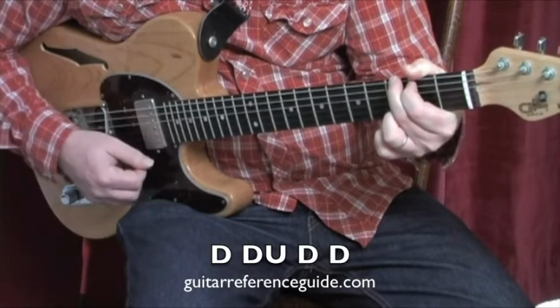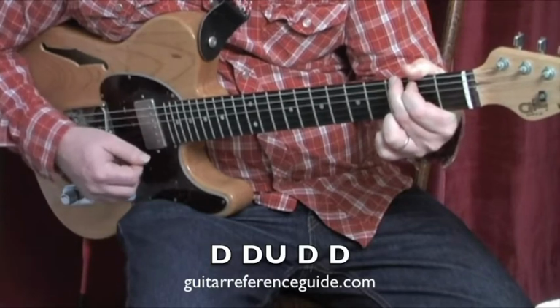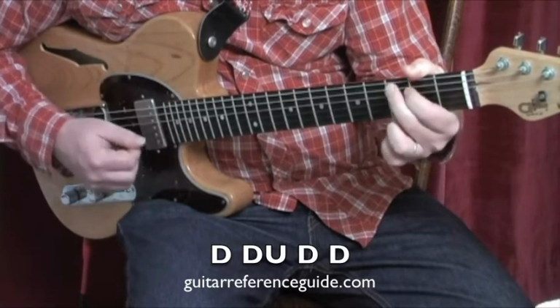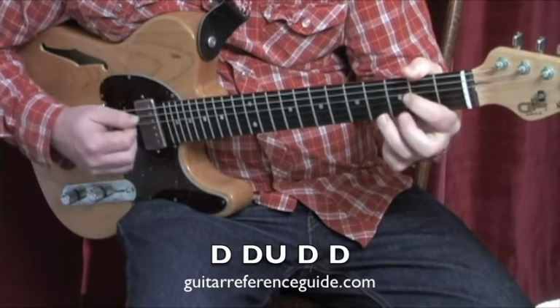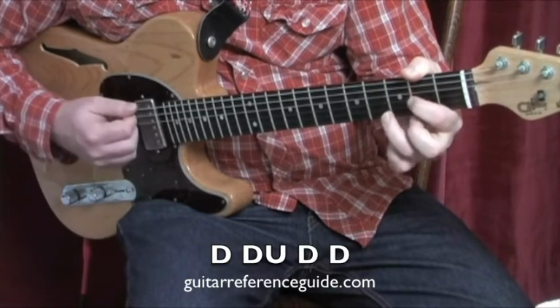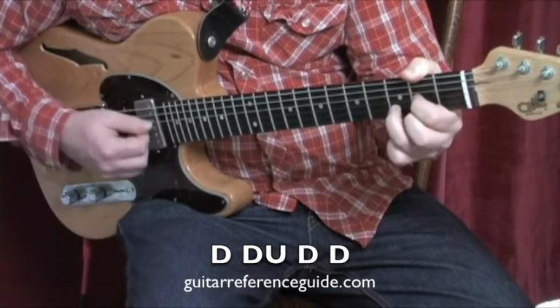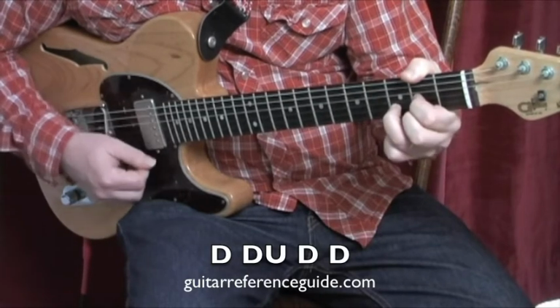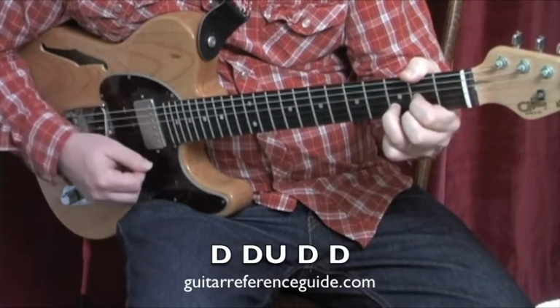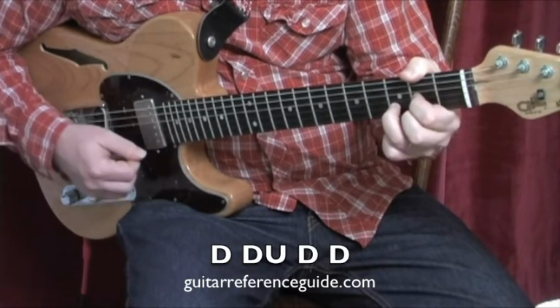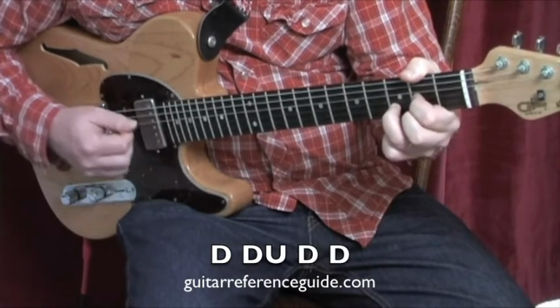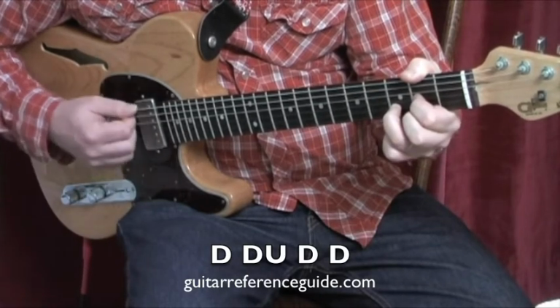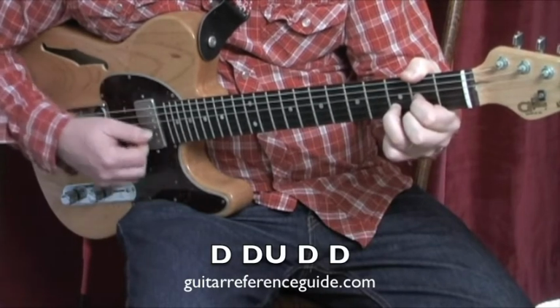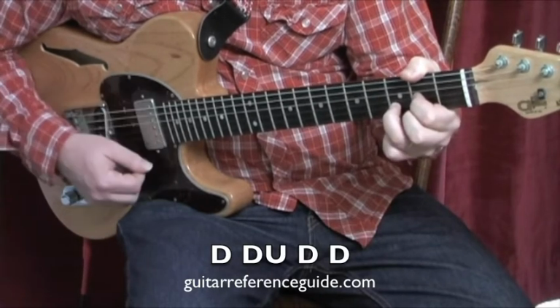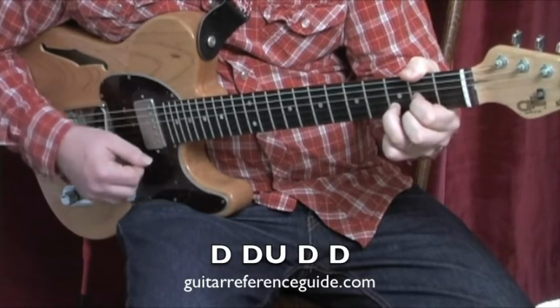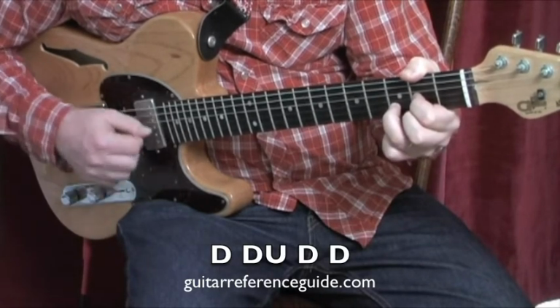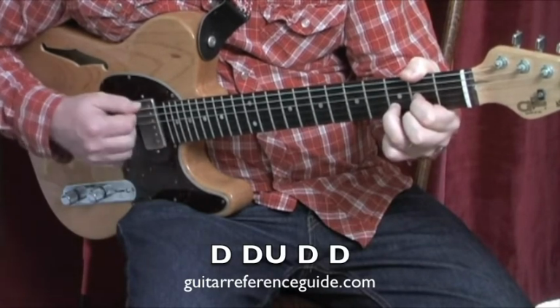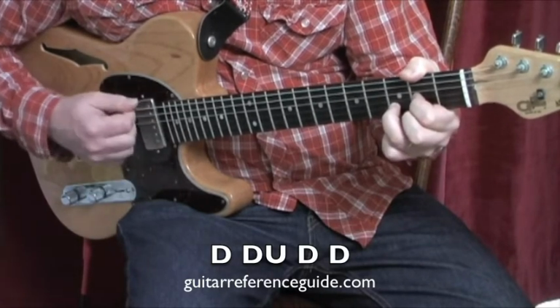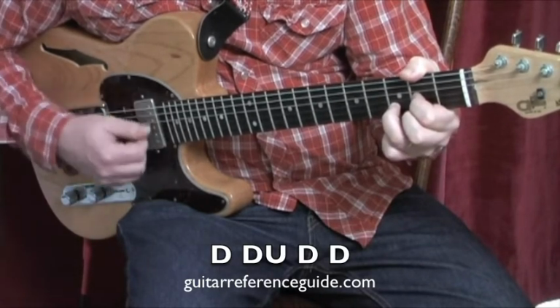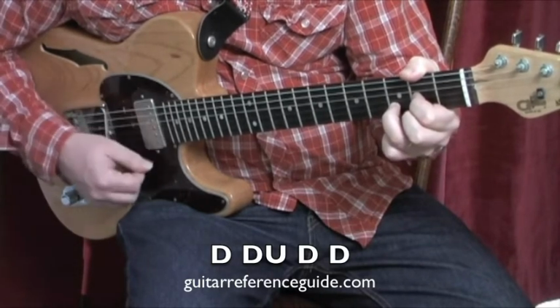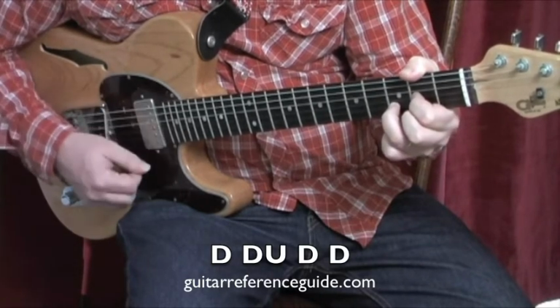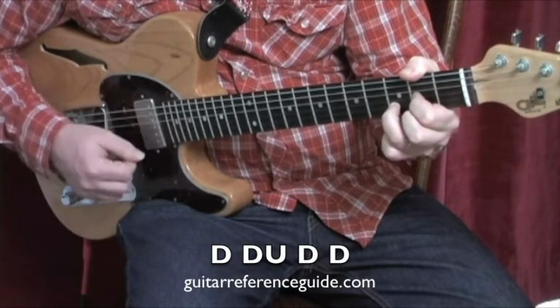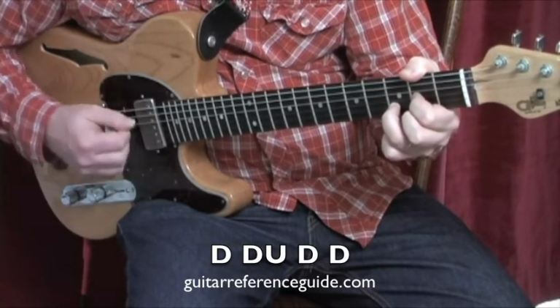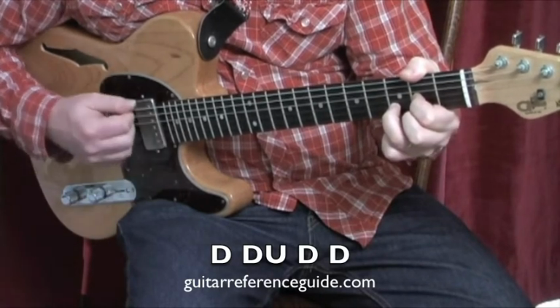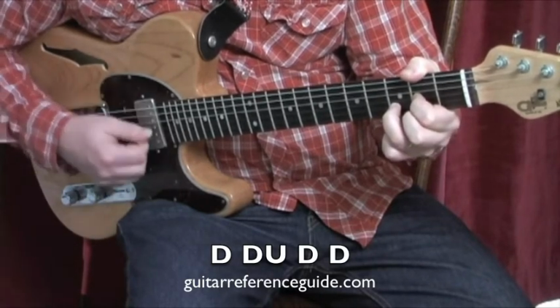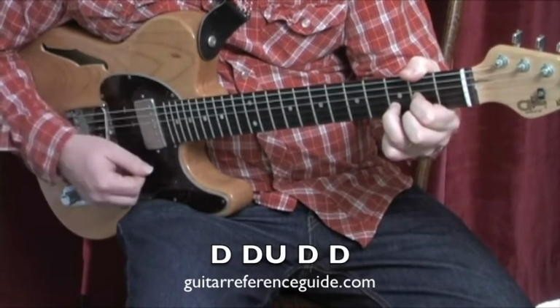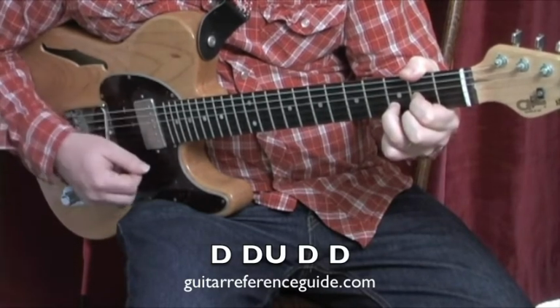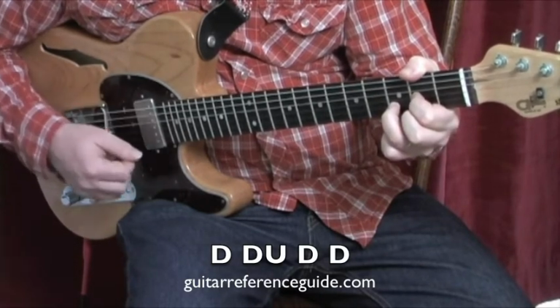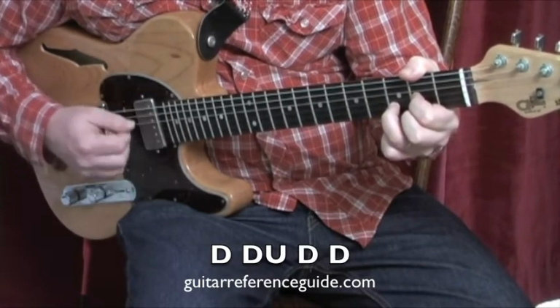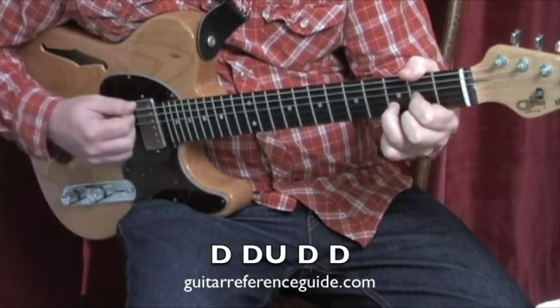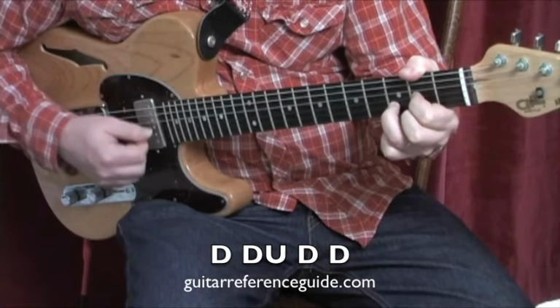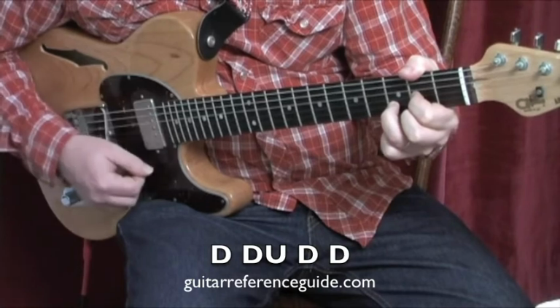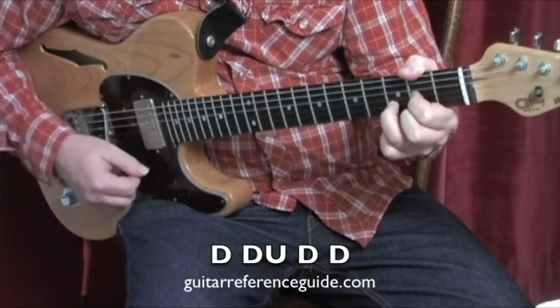Now we go to the D chord. One, two, and three, four. Then back to the G chord.